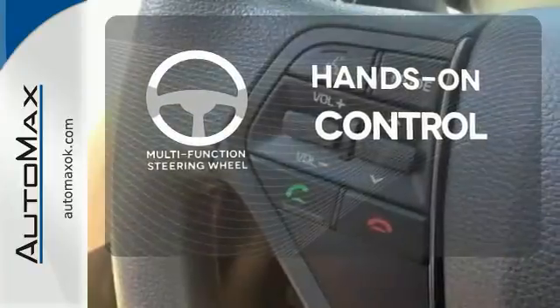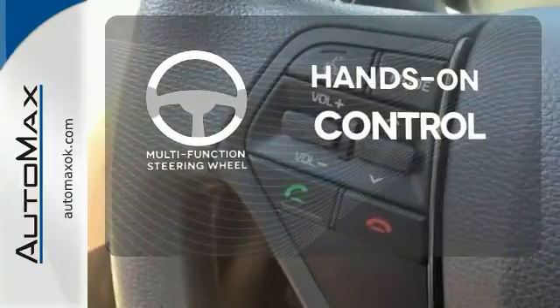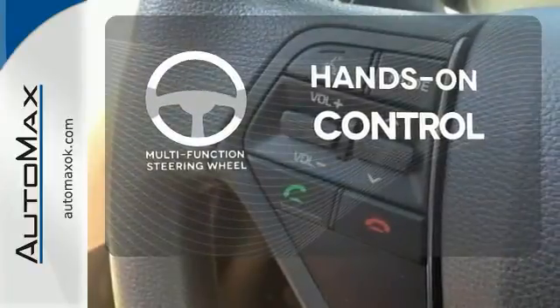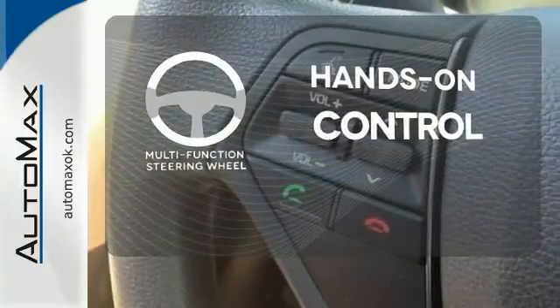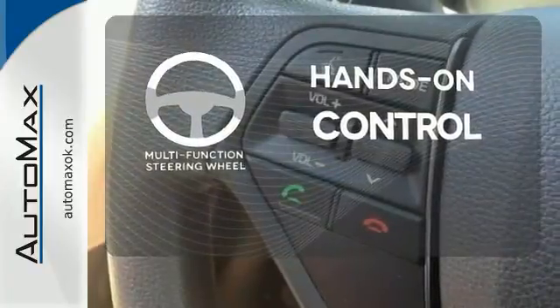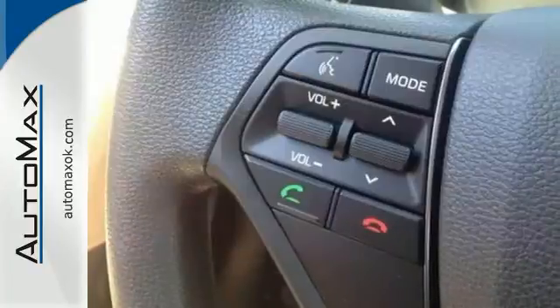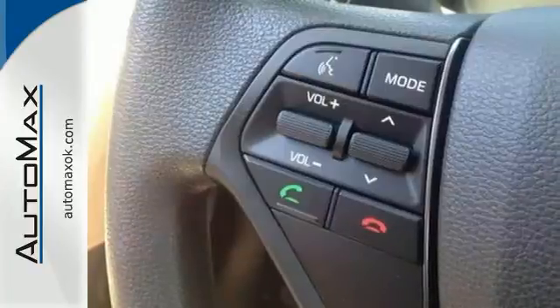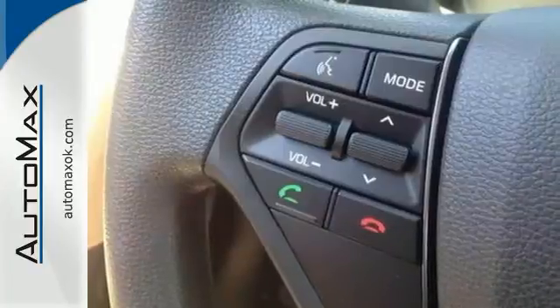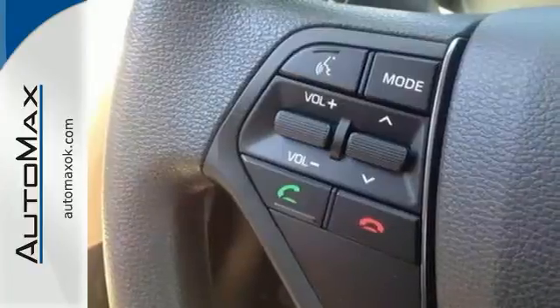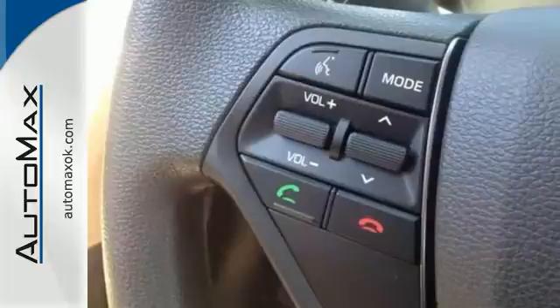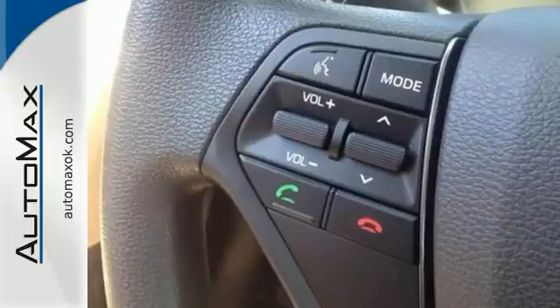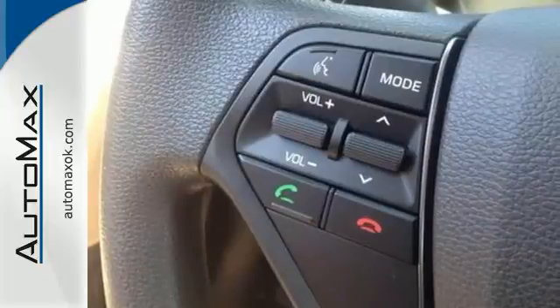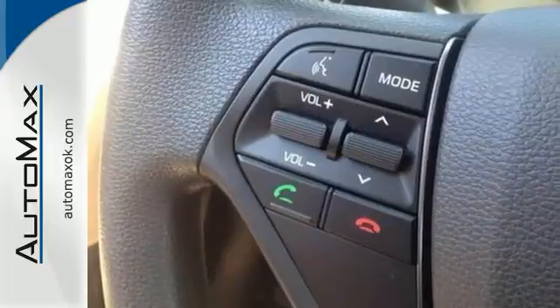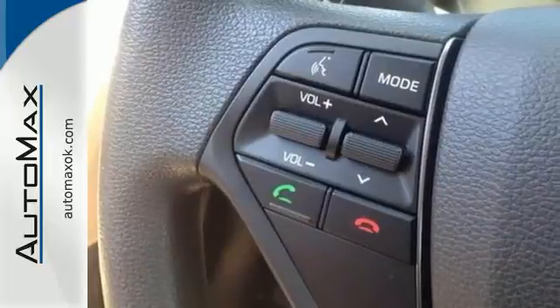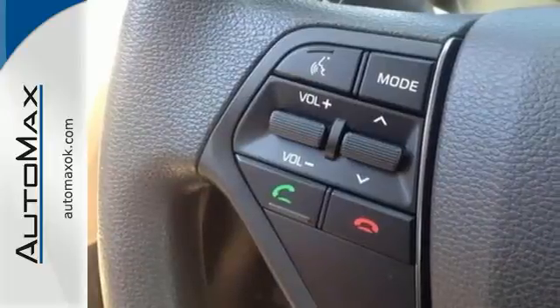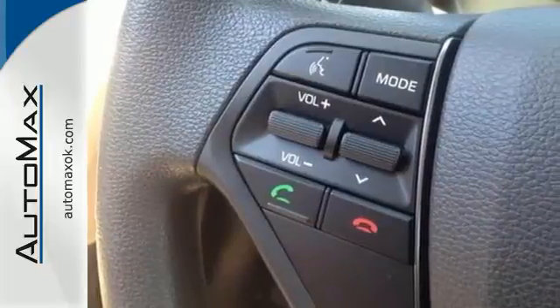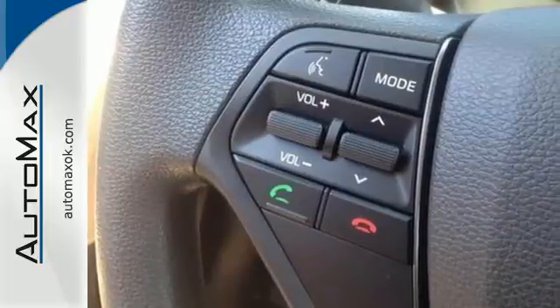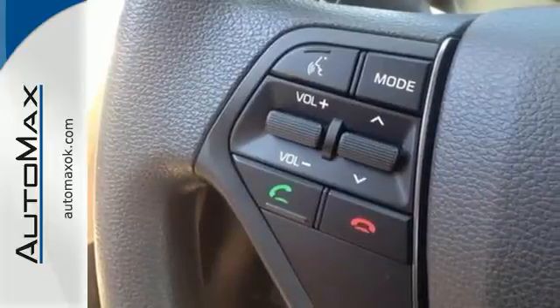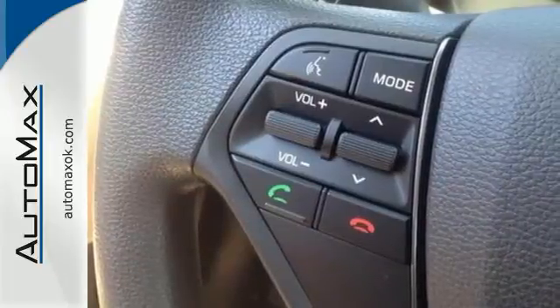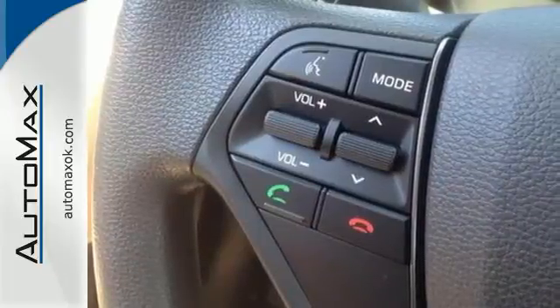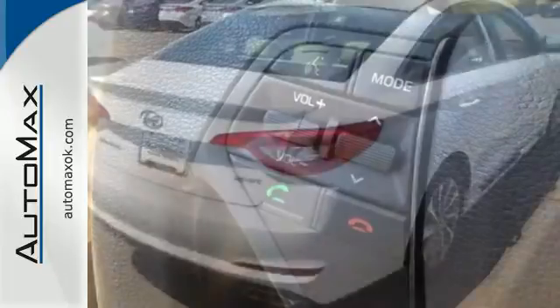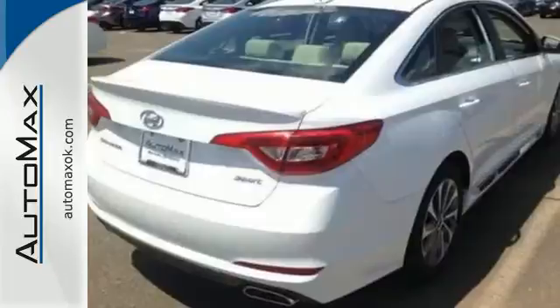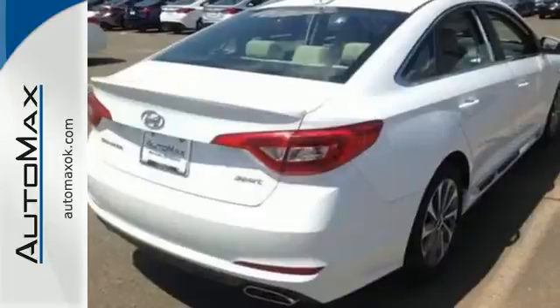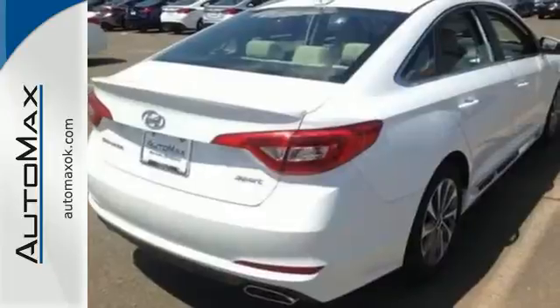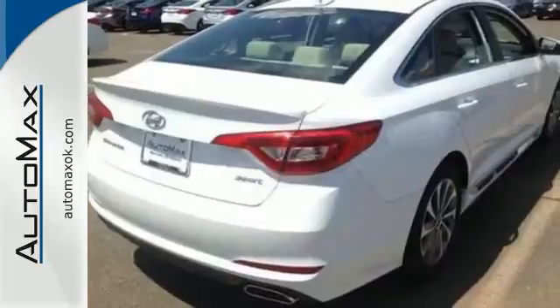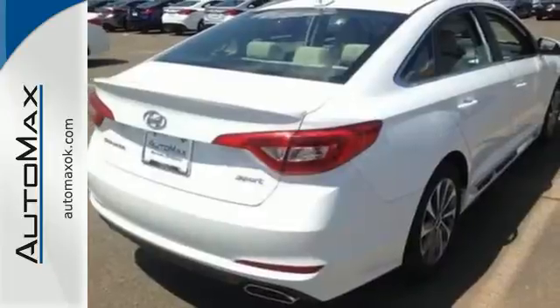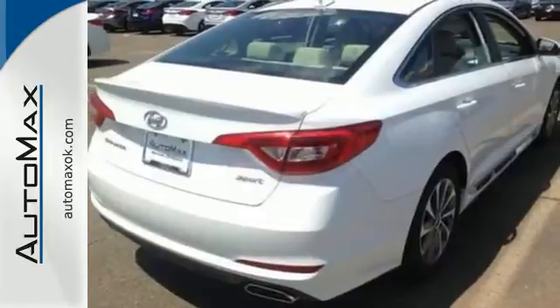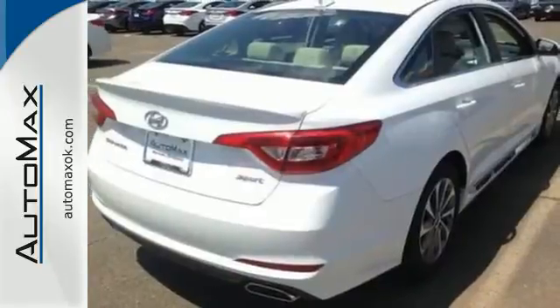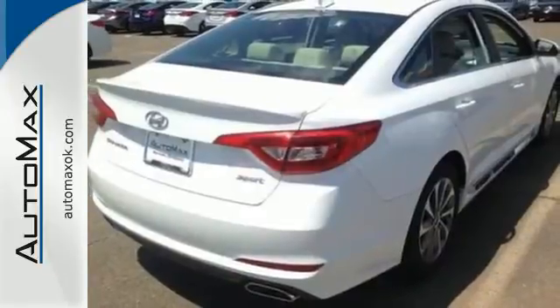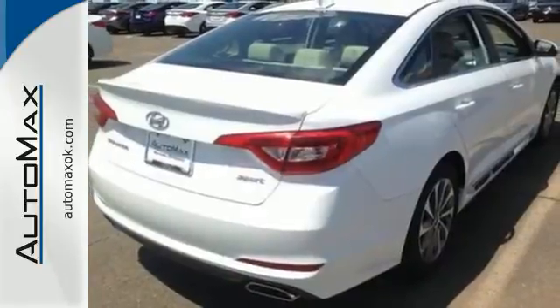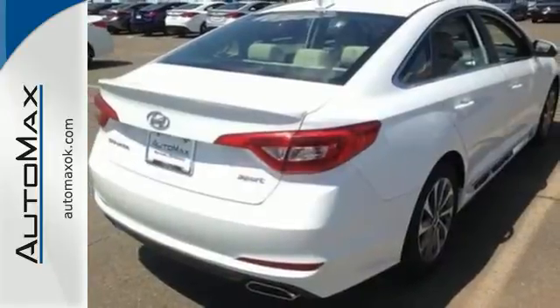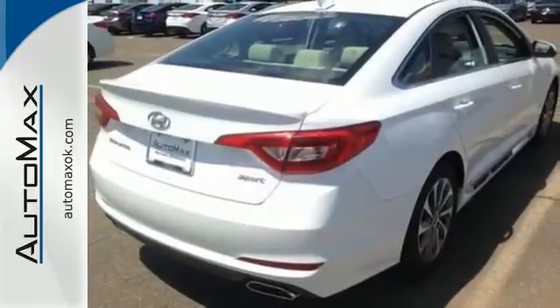There's never been a family sedan quite like this. Cruise in today for a test drive.